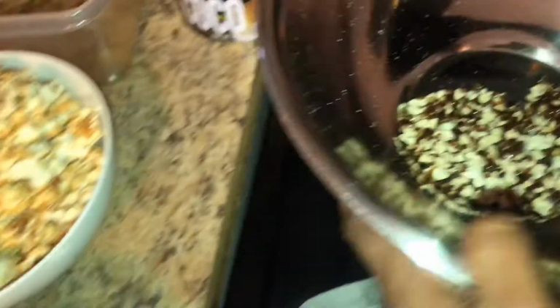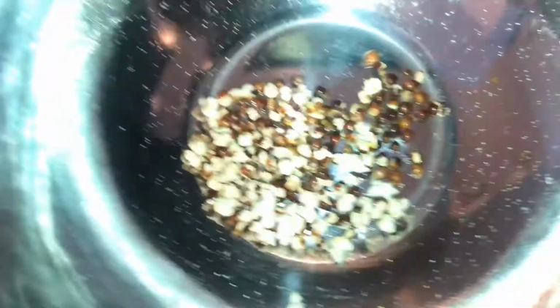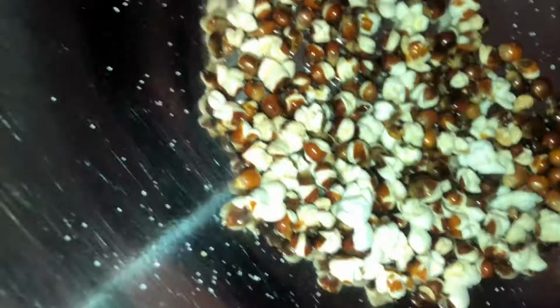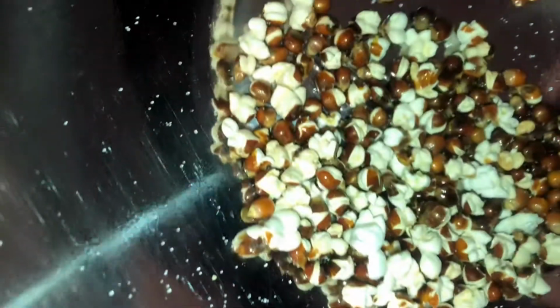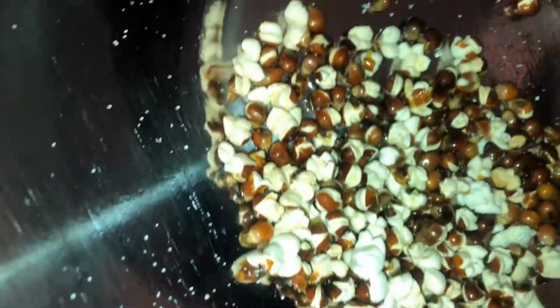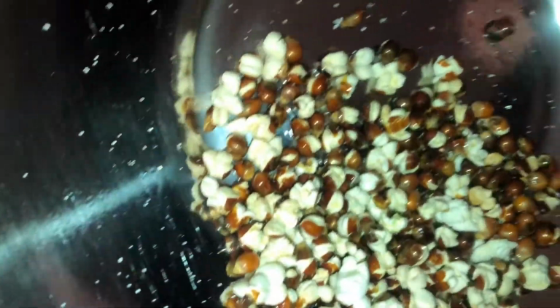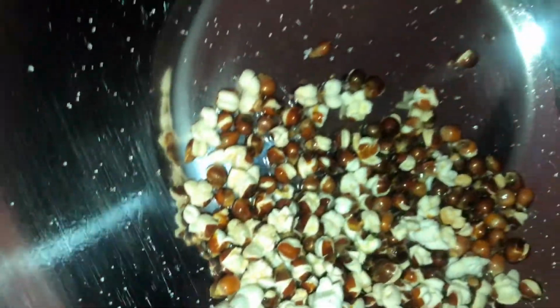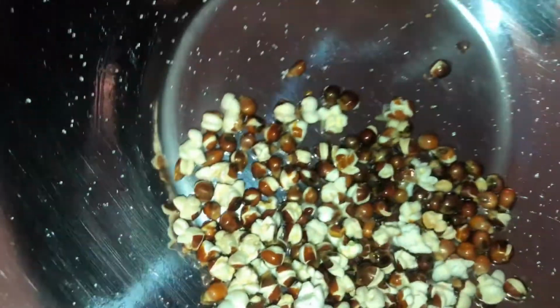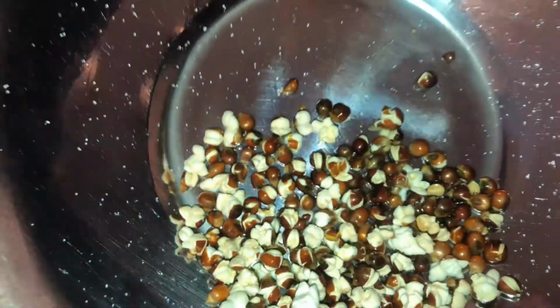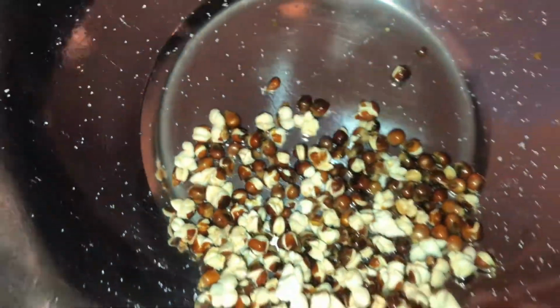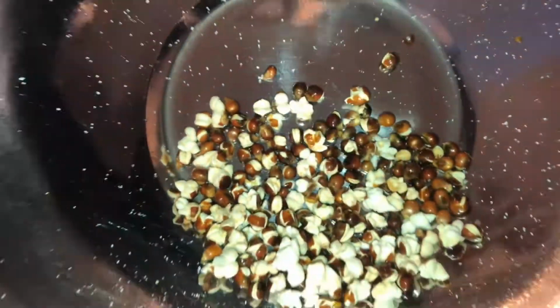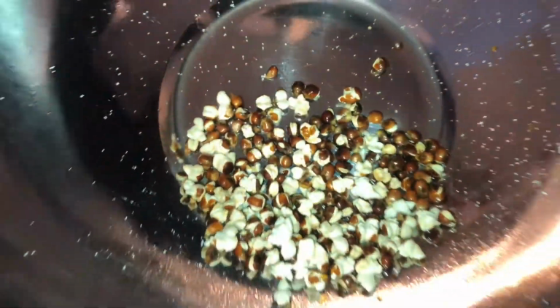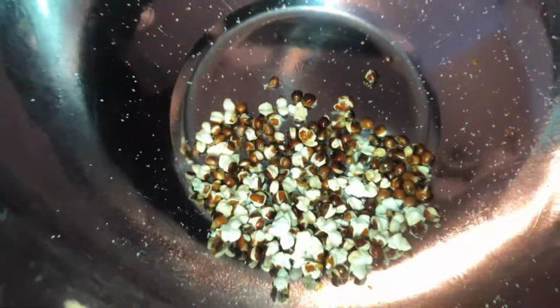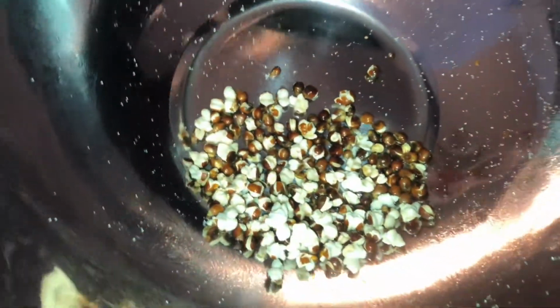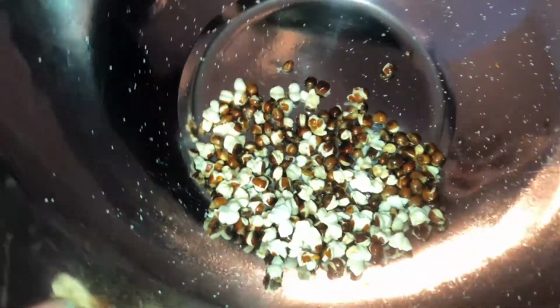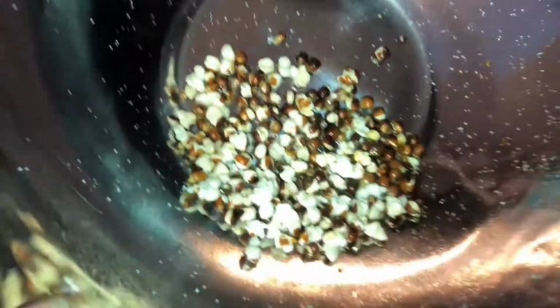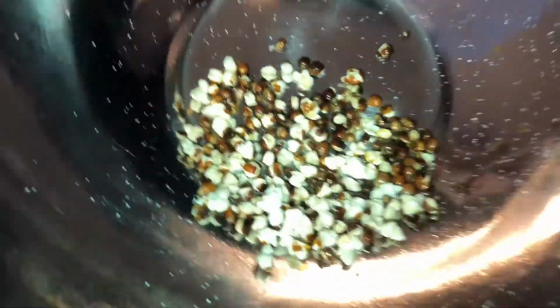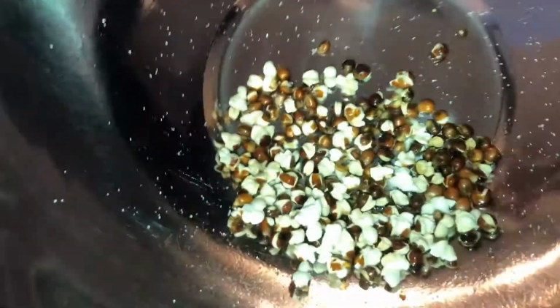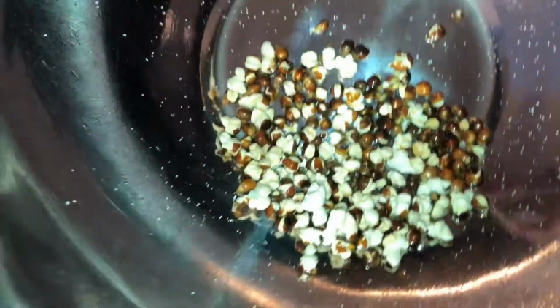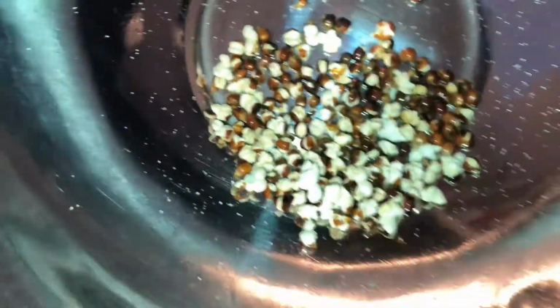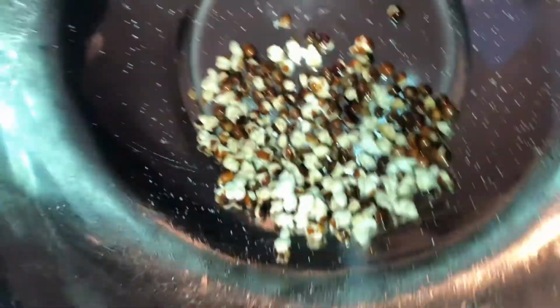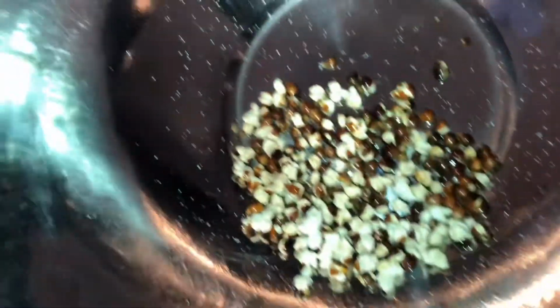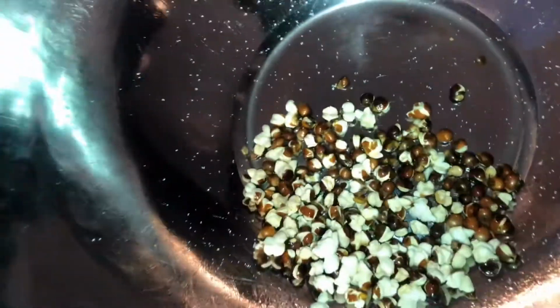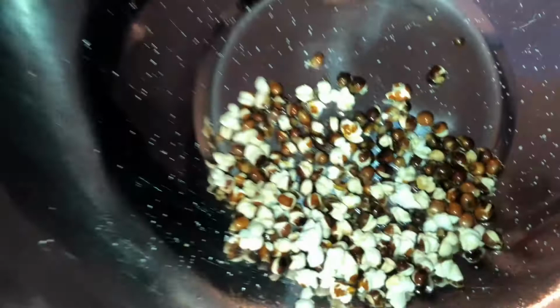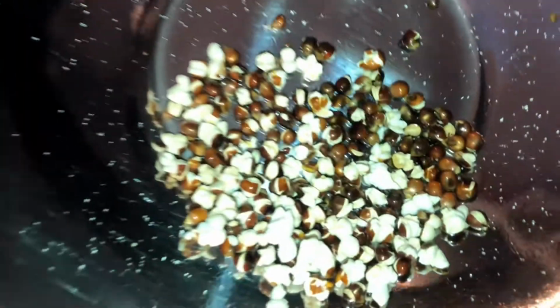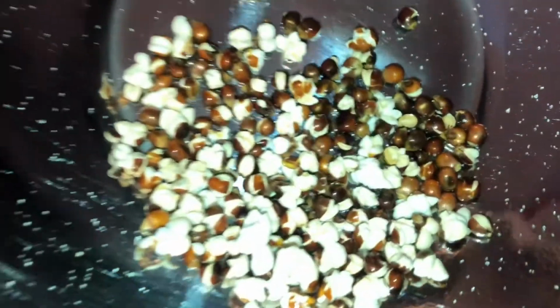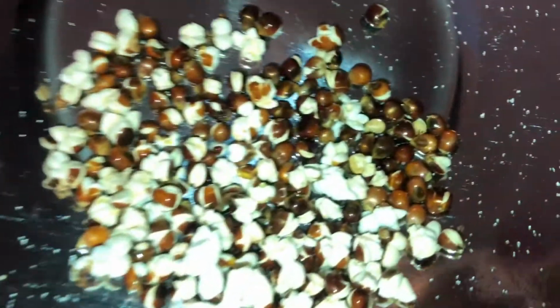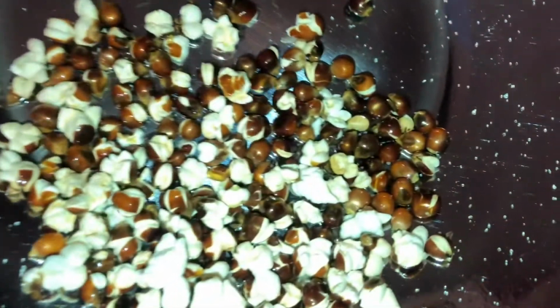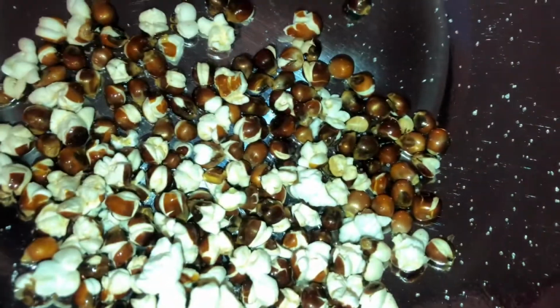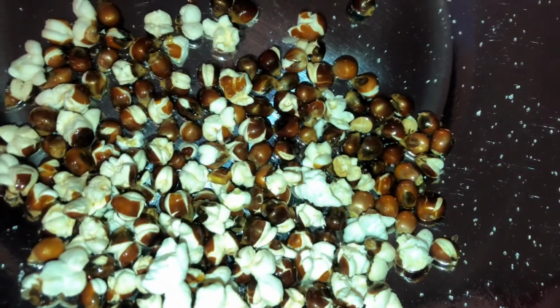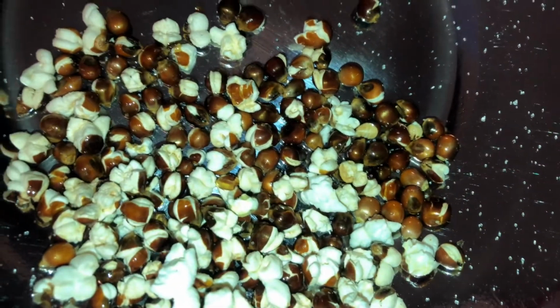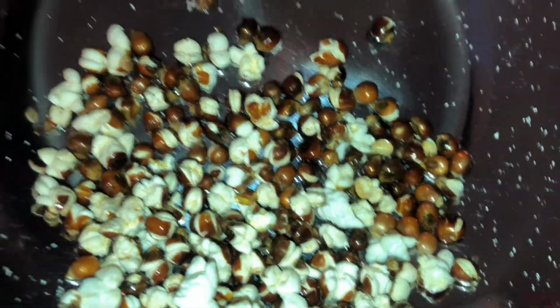These are the kernels that didn't pop properly — I'm still going to eat them anyway because I love the crunch, as long as they're somewhat opened.